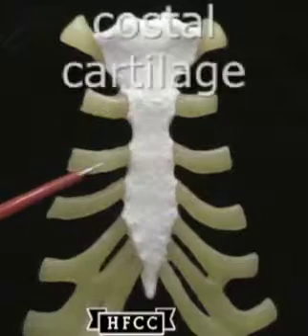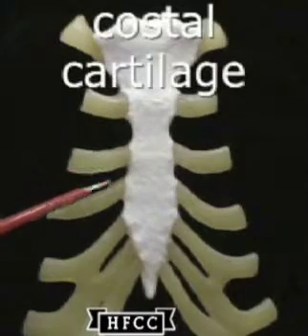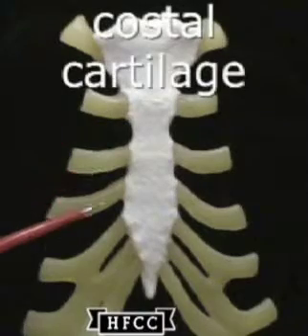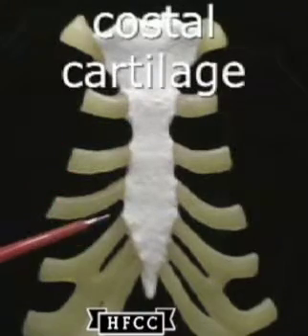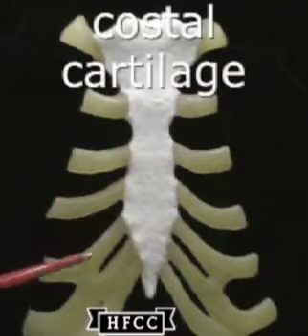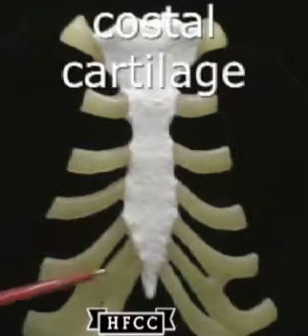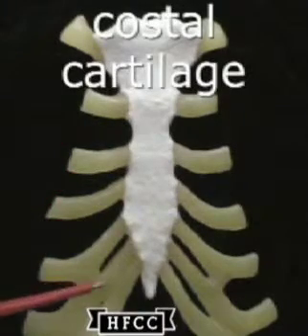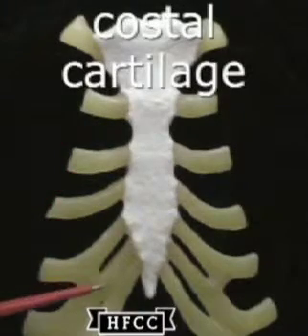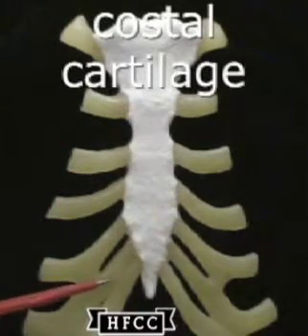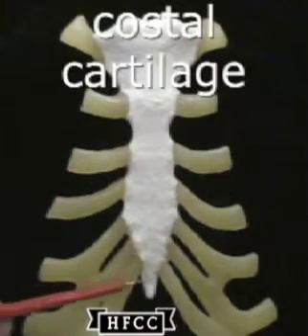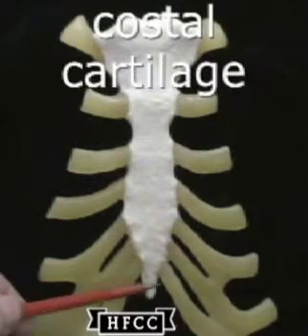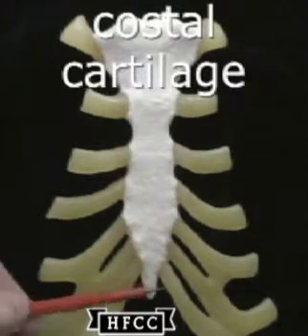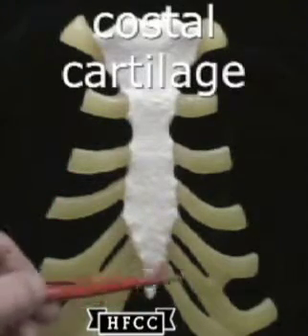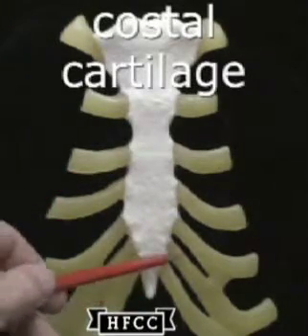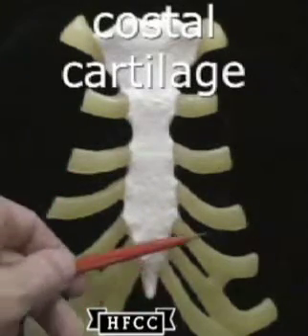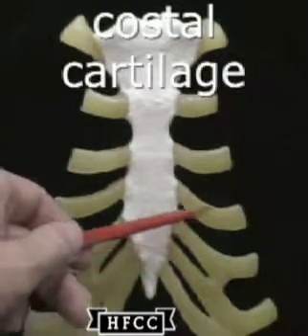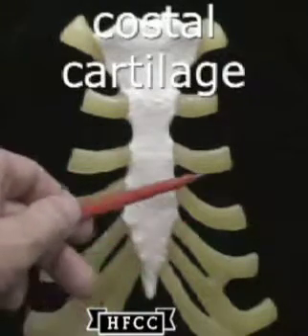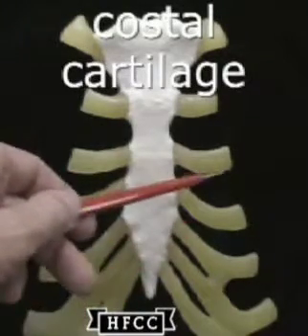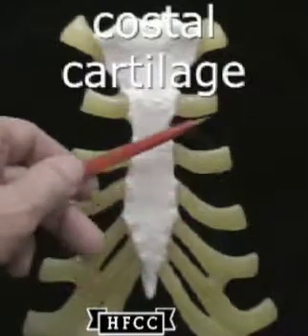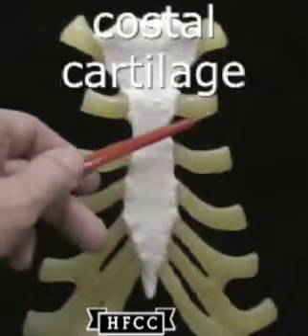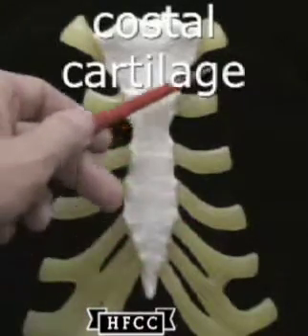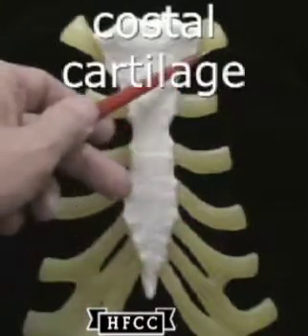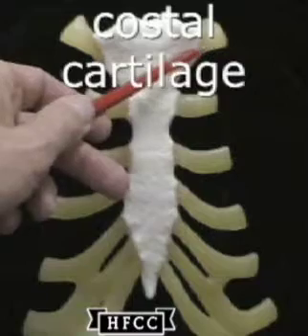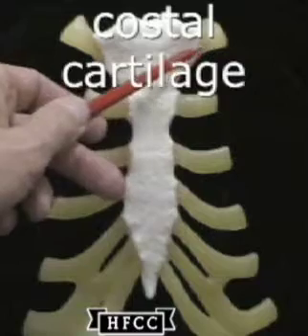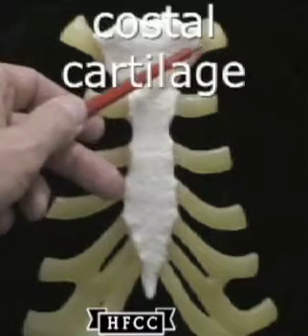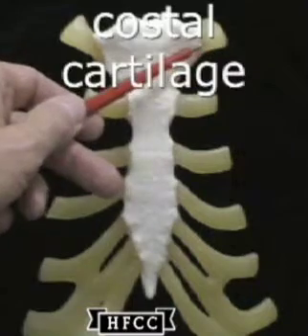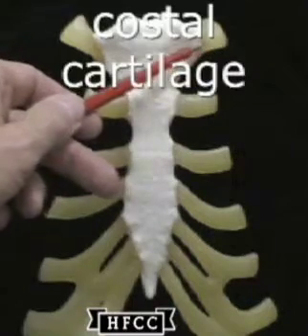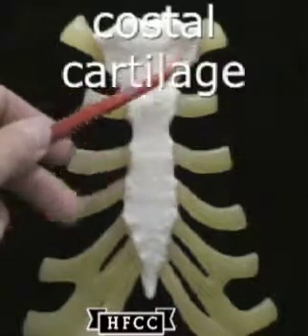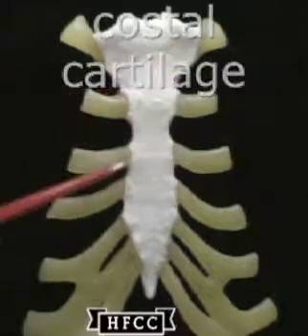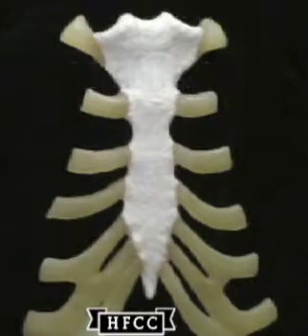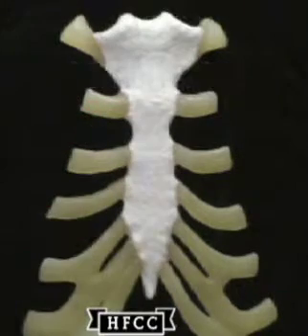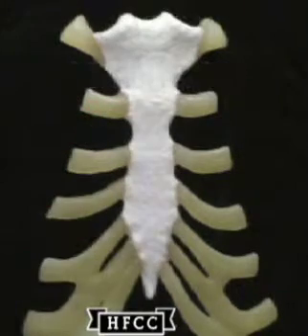And then these will be looking at the costal cartilages and life size. The ribs would be attached but not shown in this video.